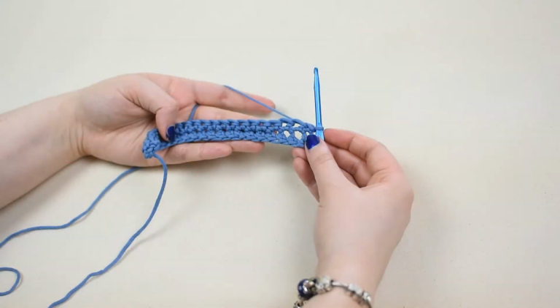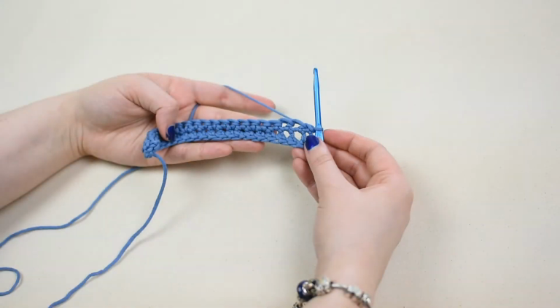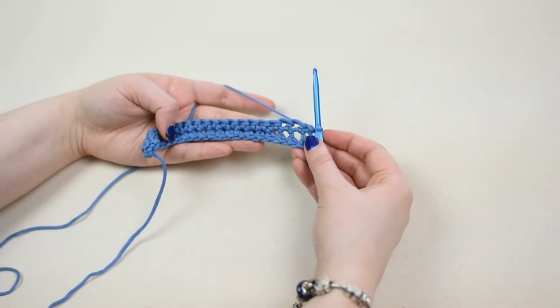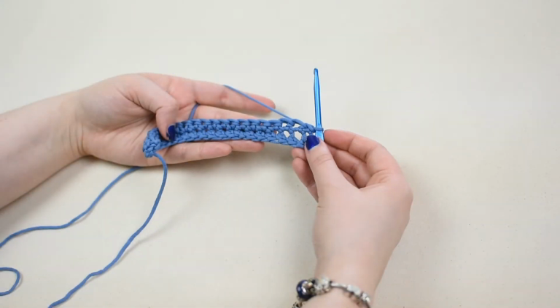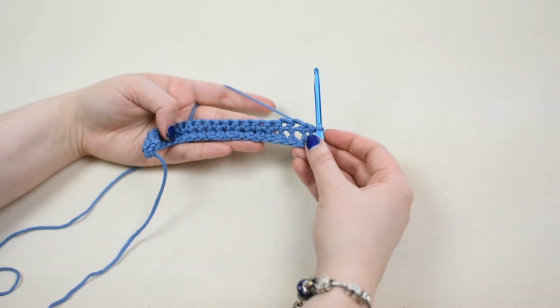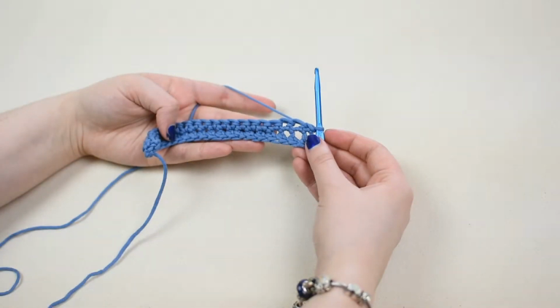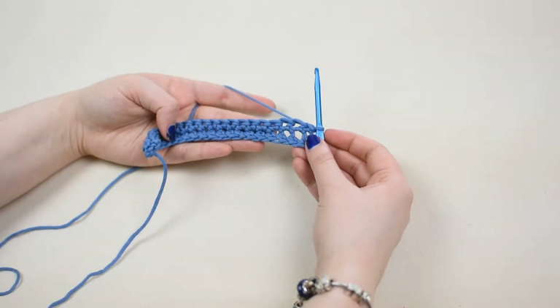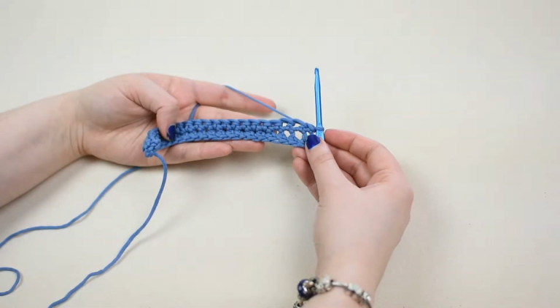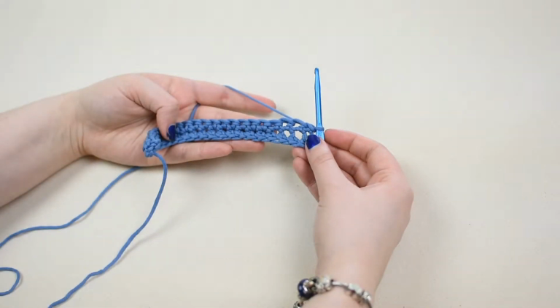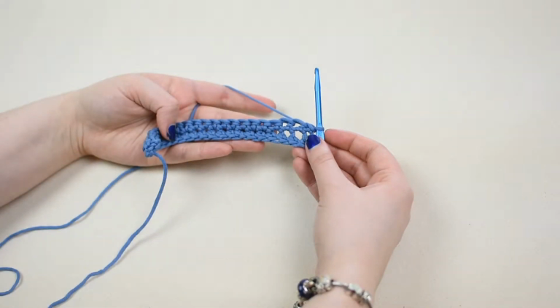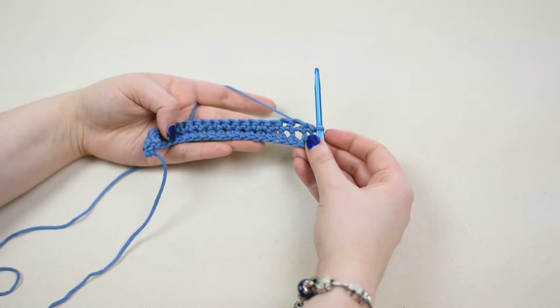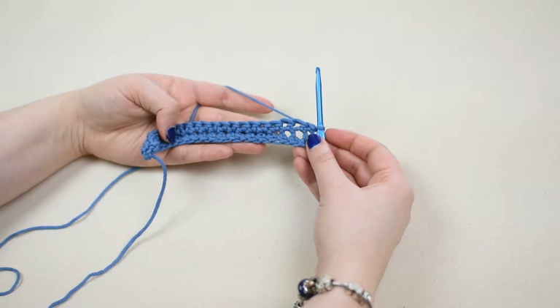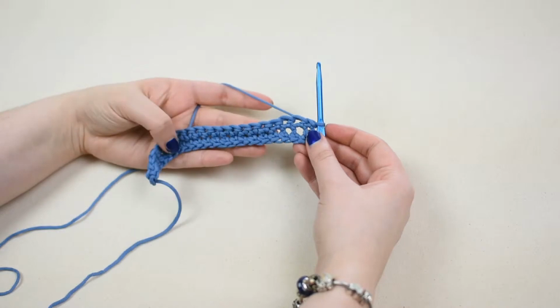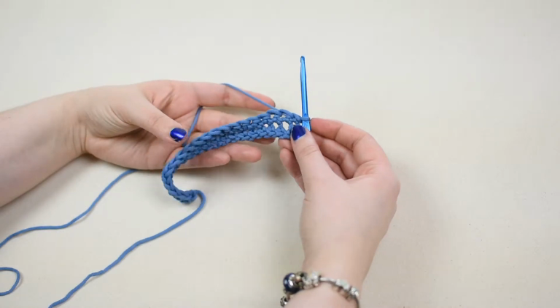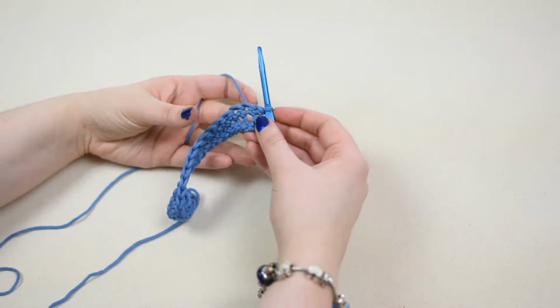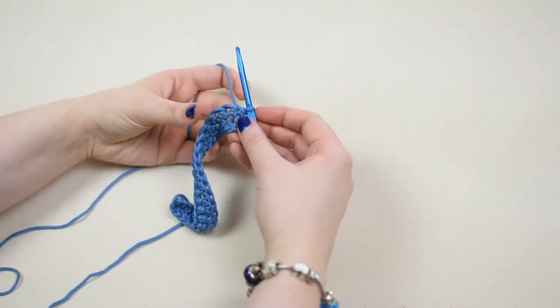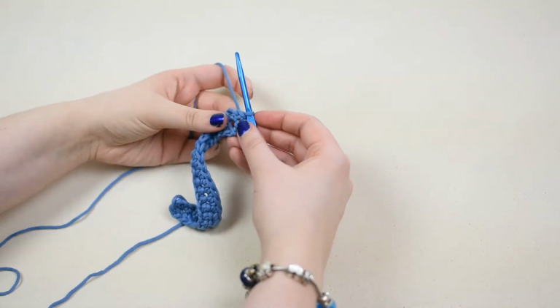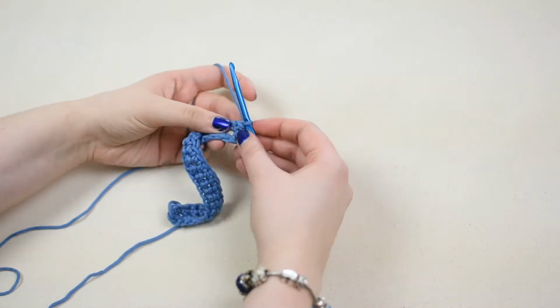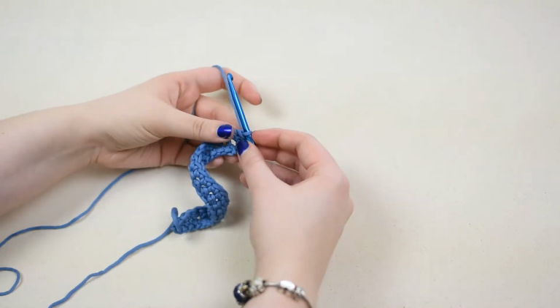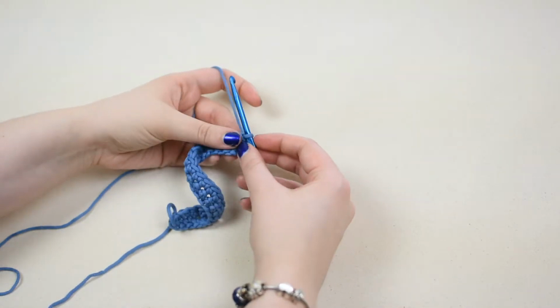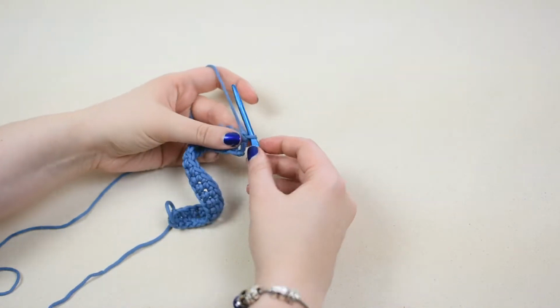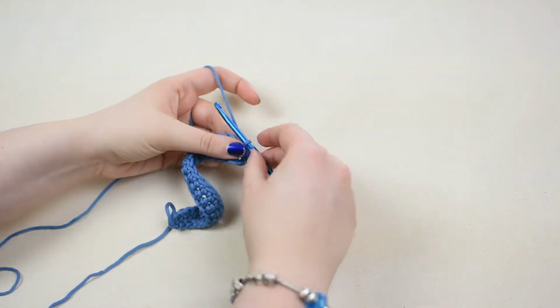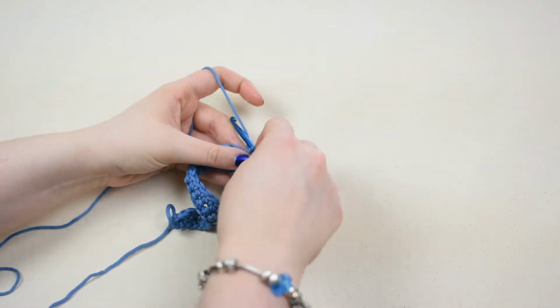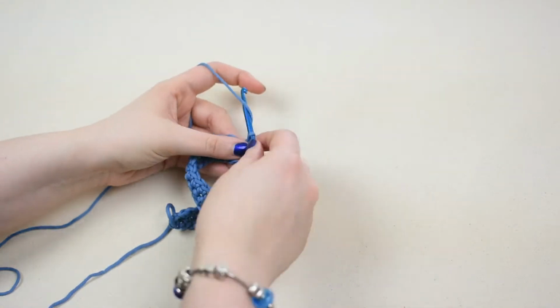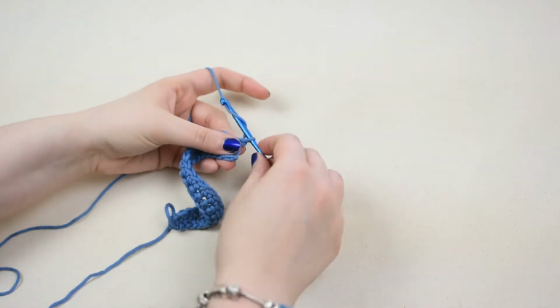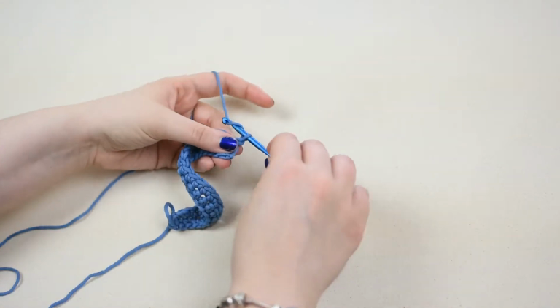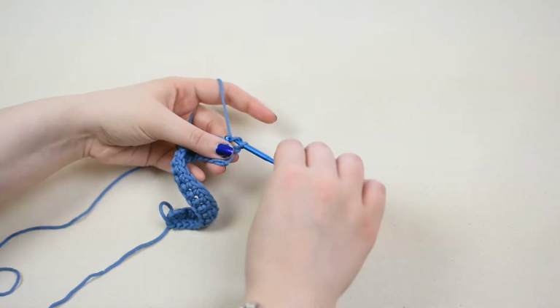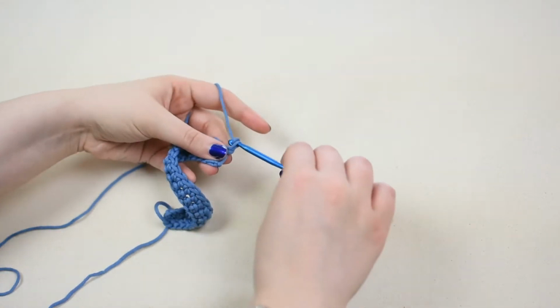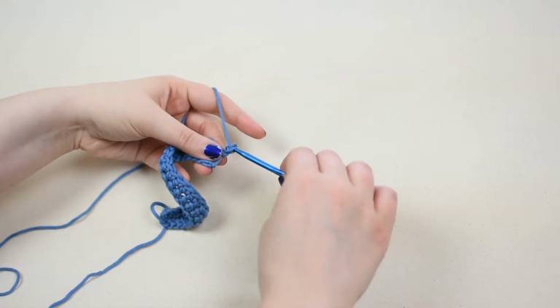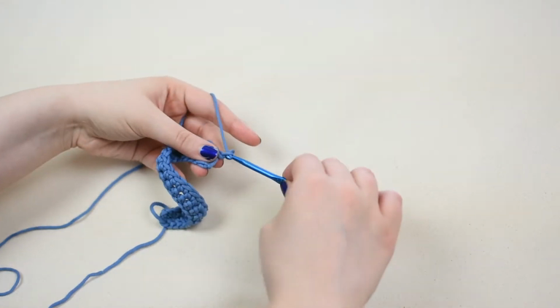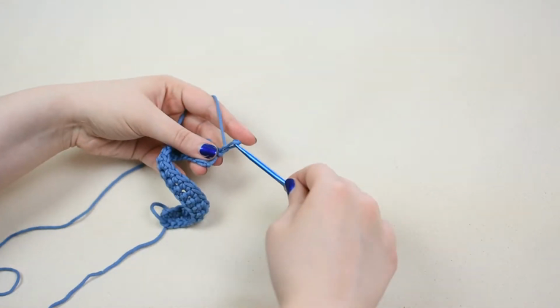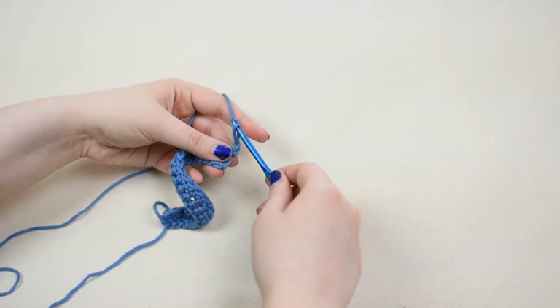Start with the foundation of single crochets. Chain one — this counts as your first stitch.